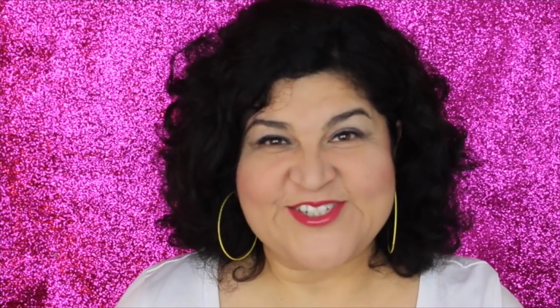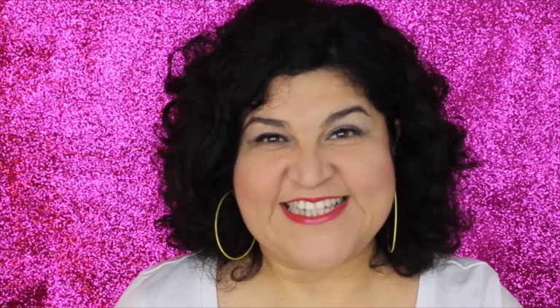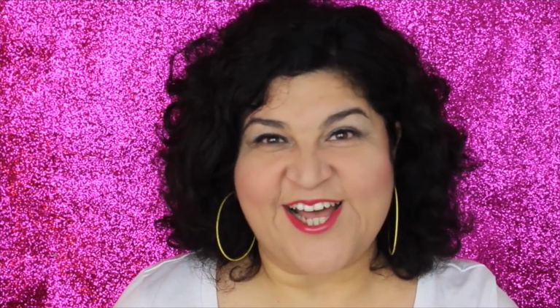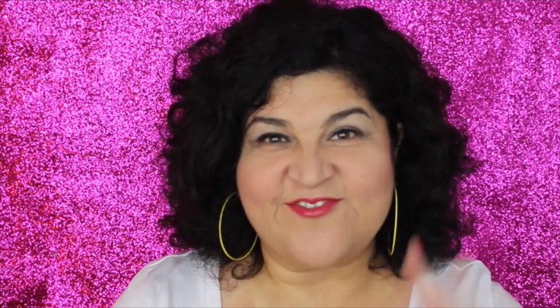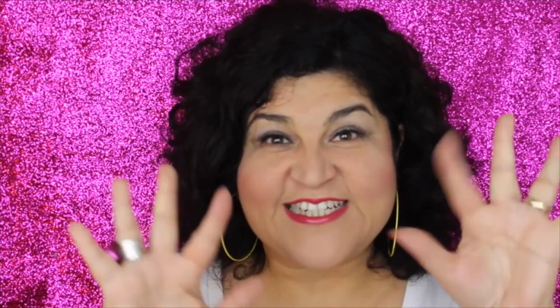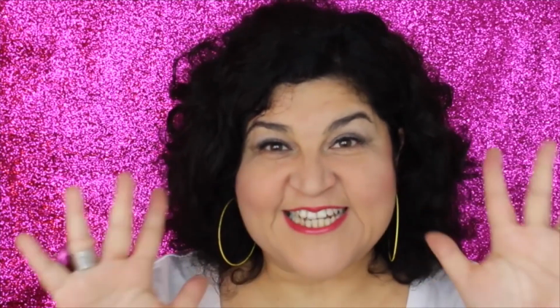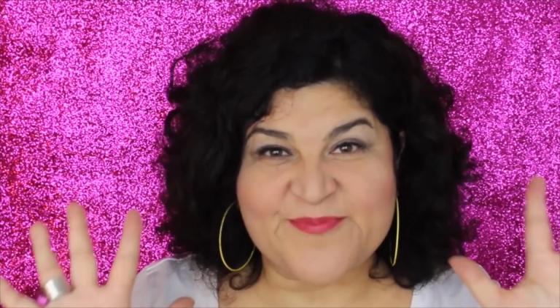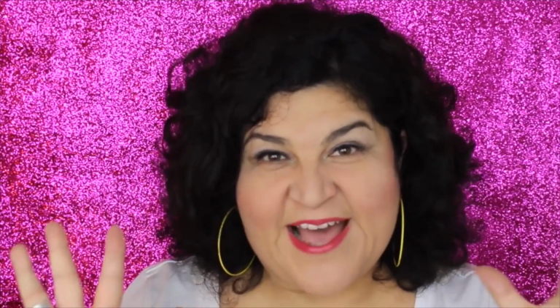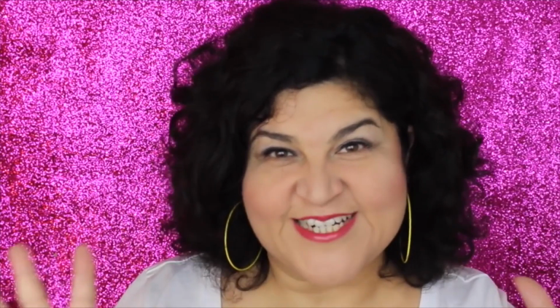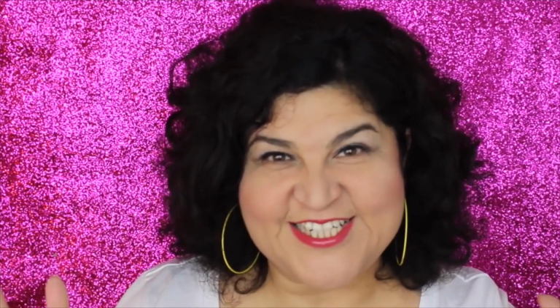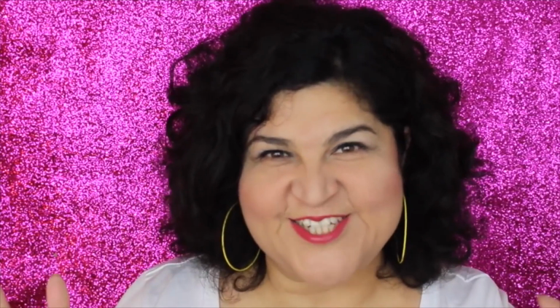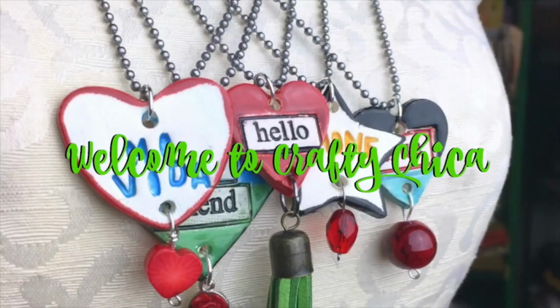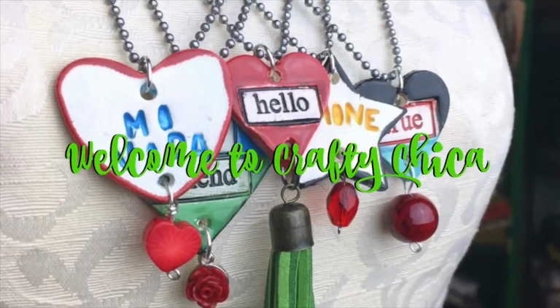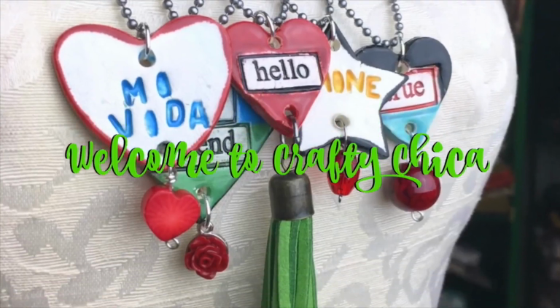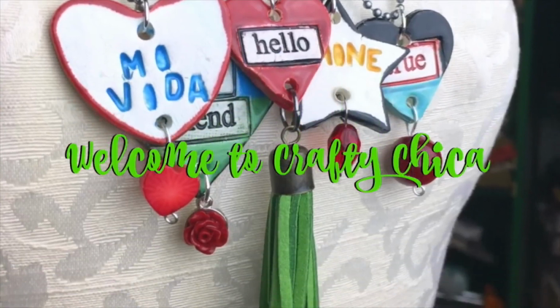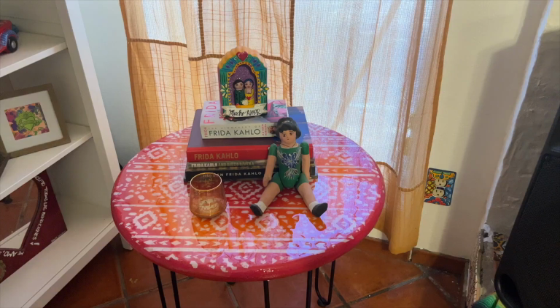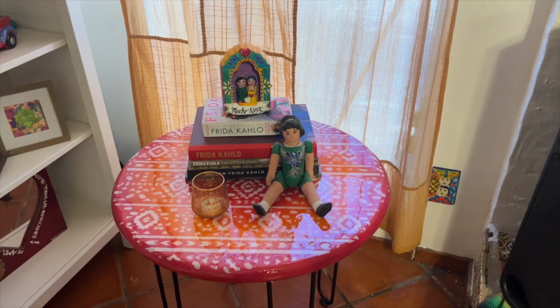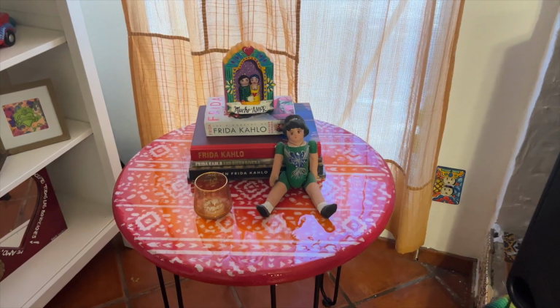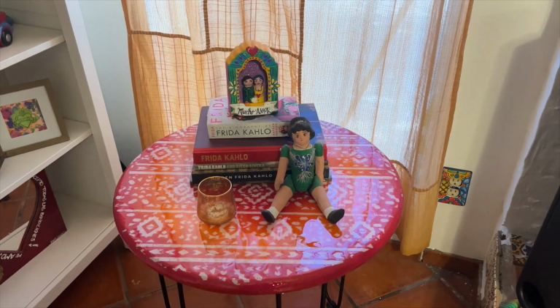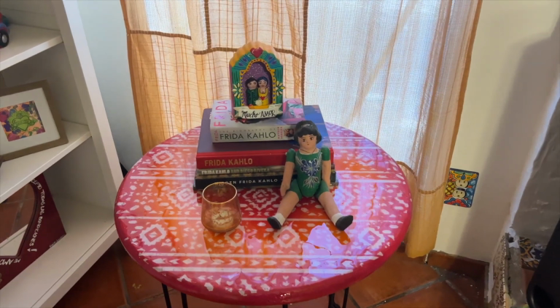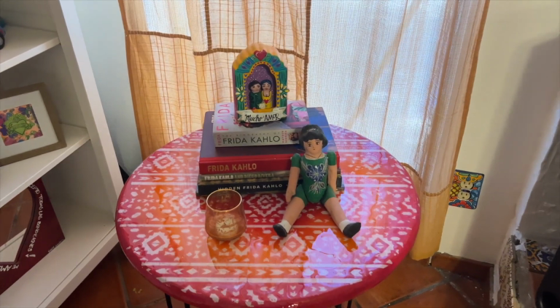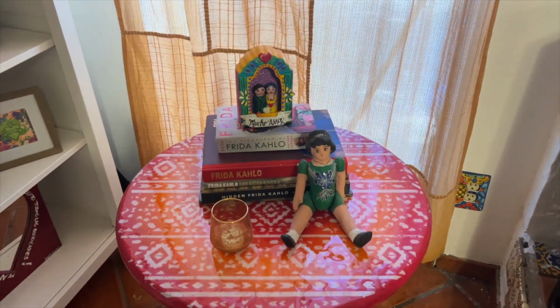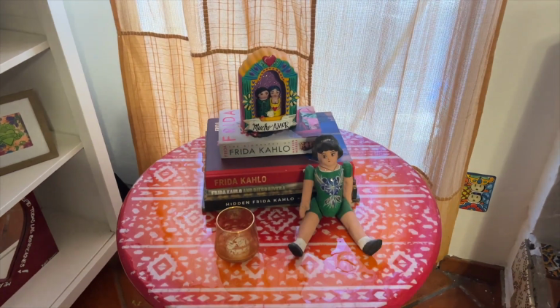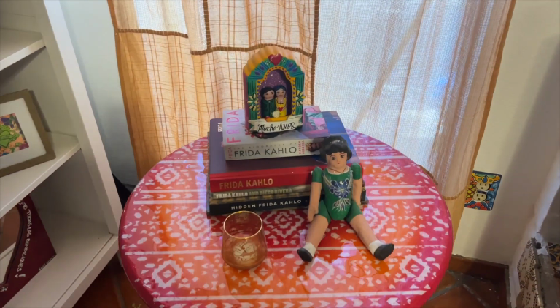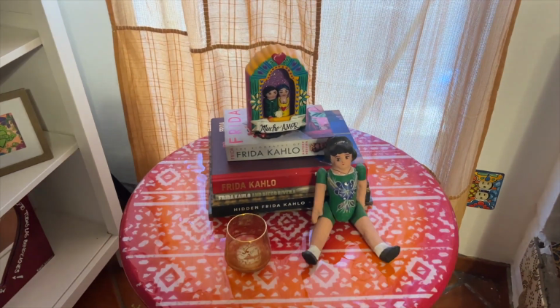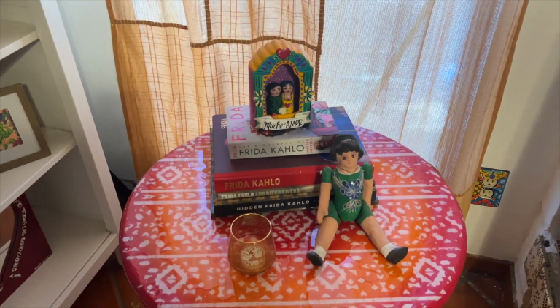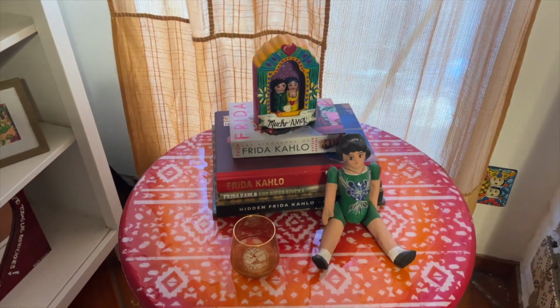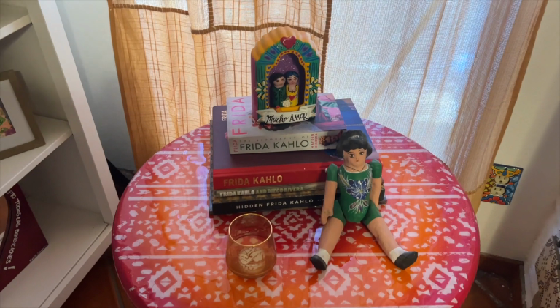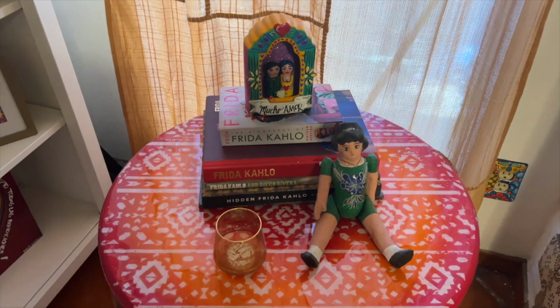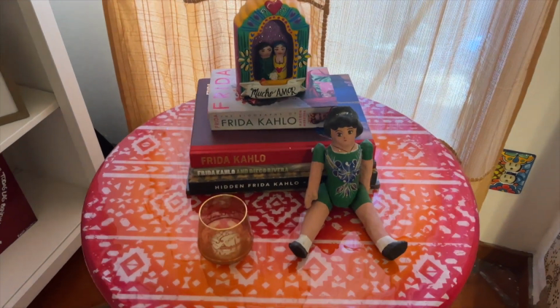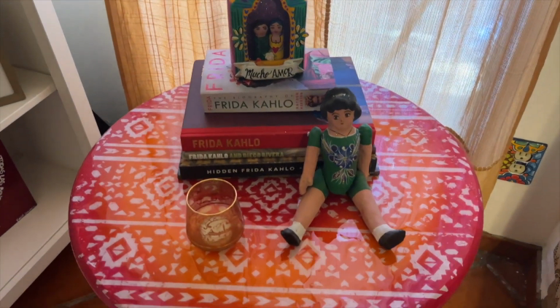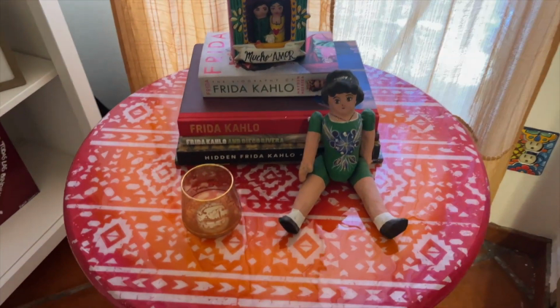Hi, it's Kathy Crafty Chica and I made an end table. This table is so cute.